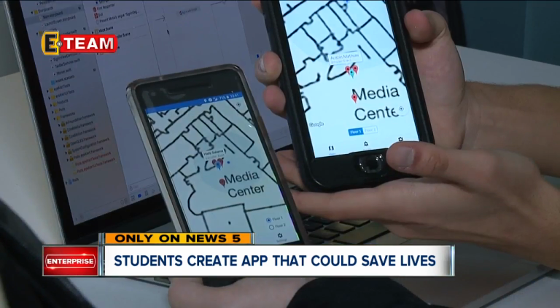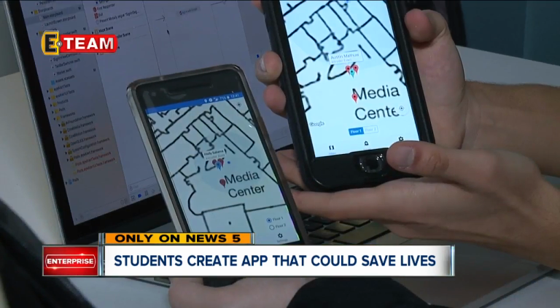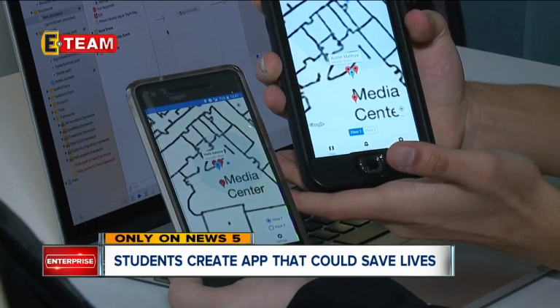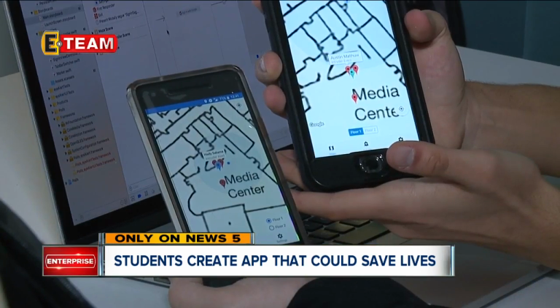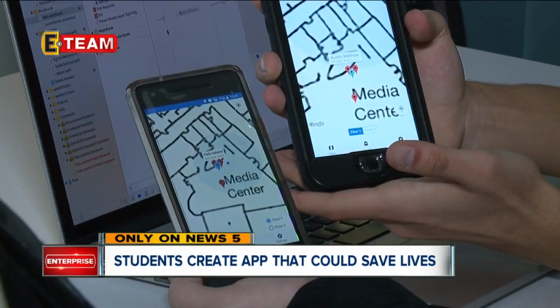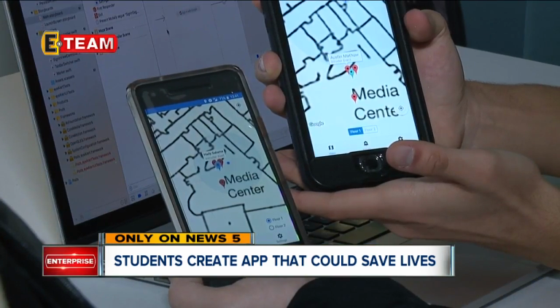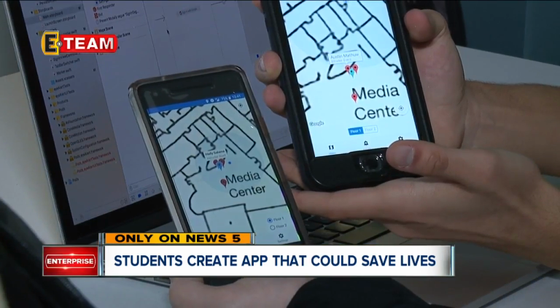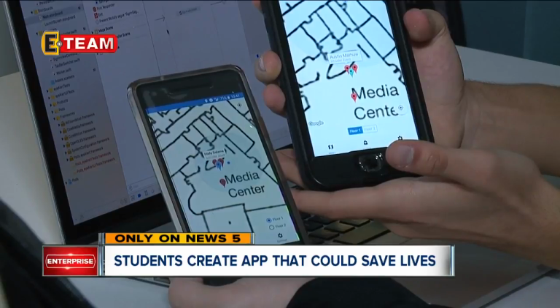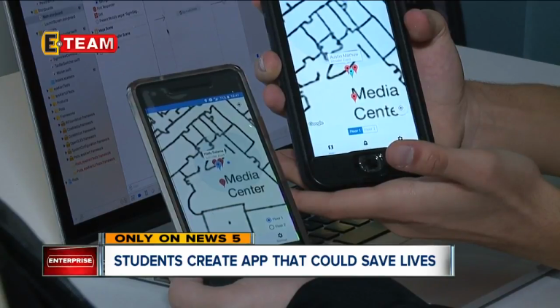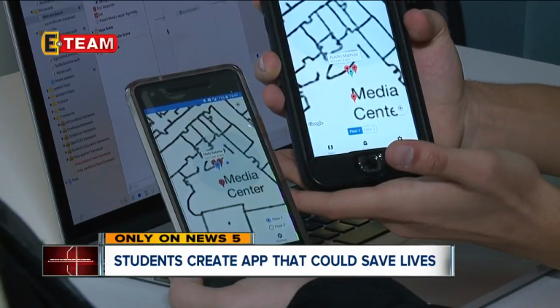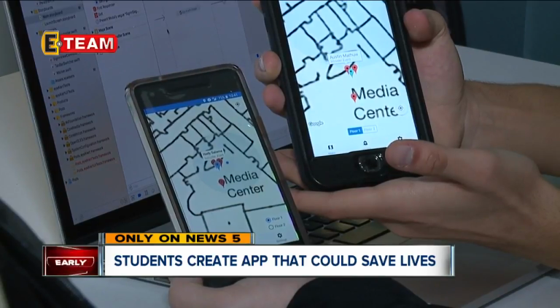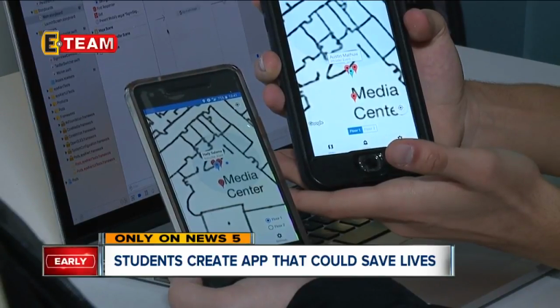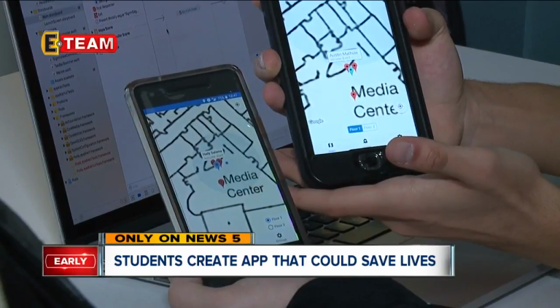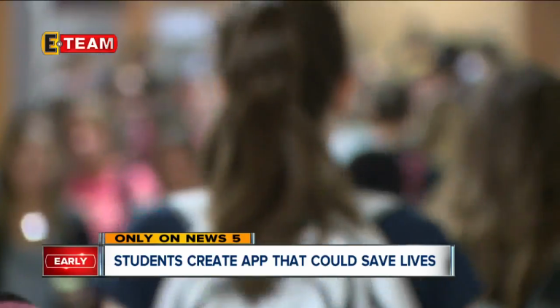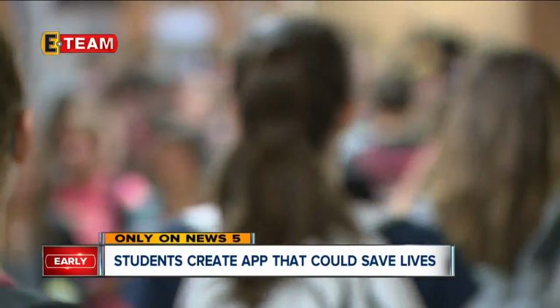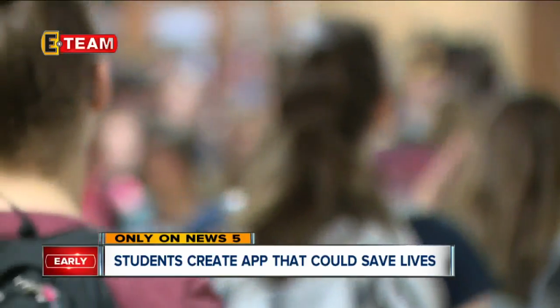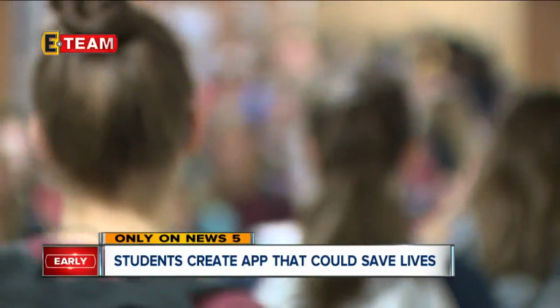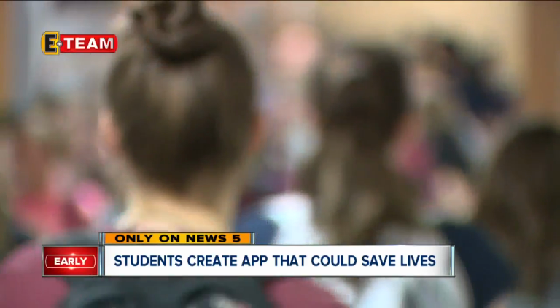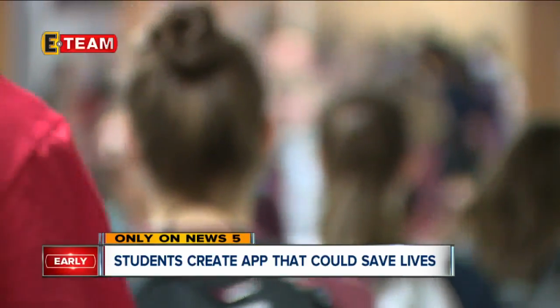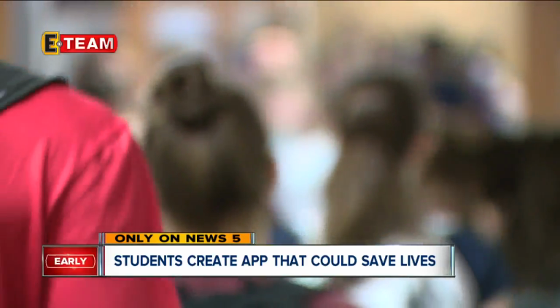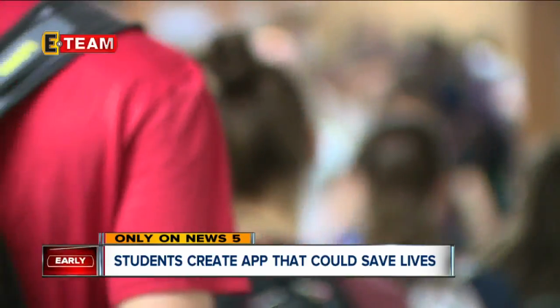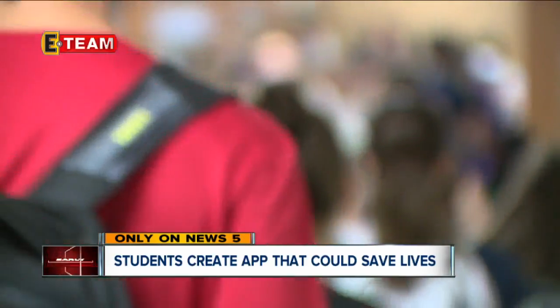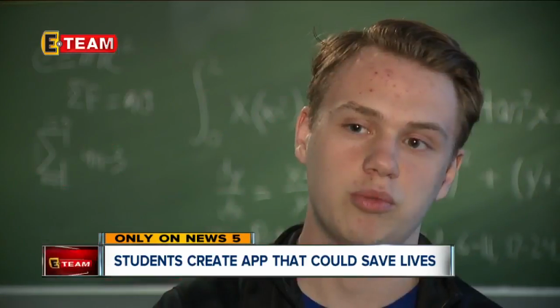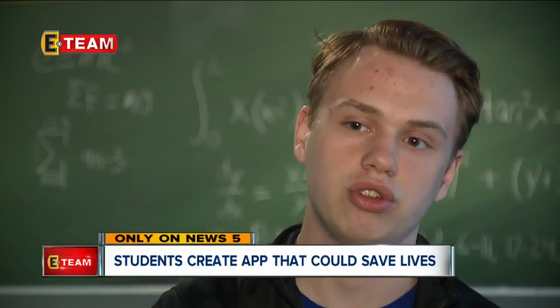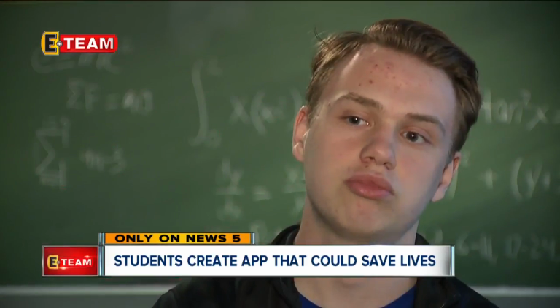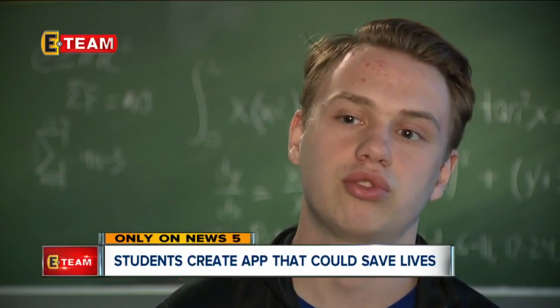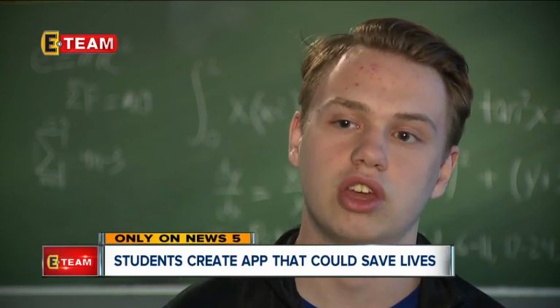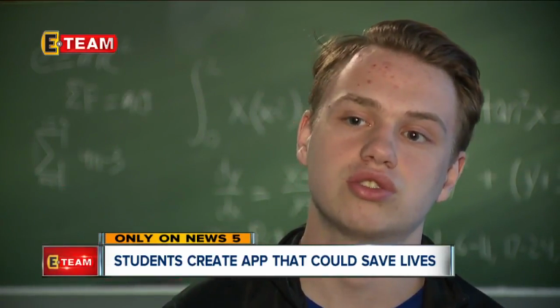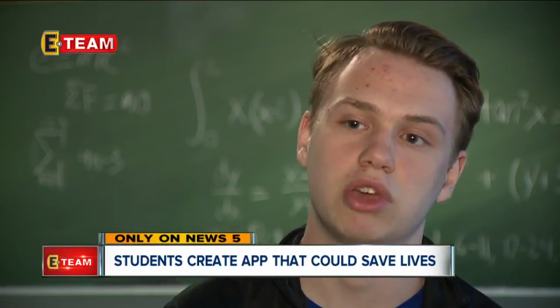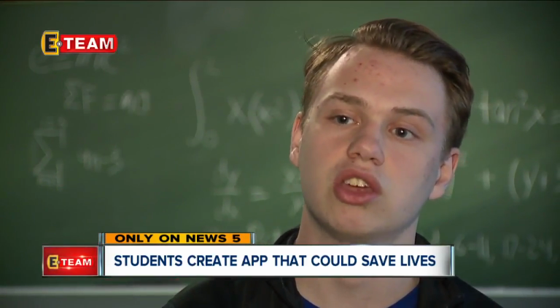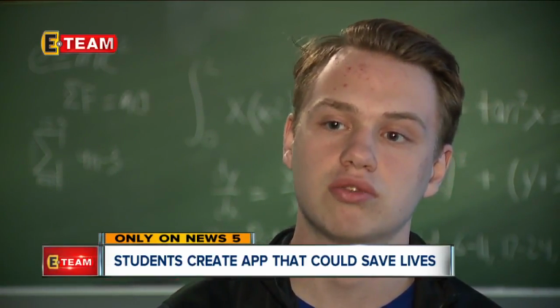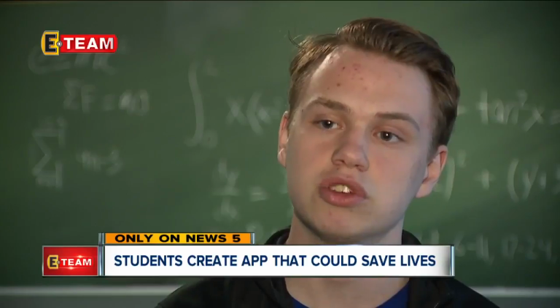They've already successfully tested the app. We had over half the school out of the building before they actually made the announcement.